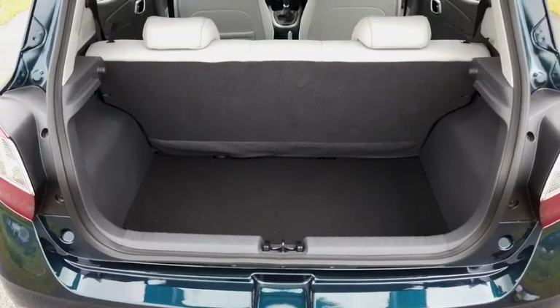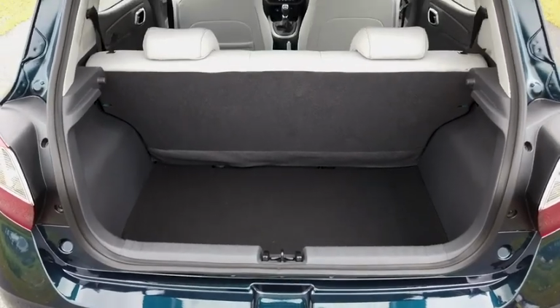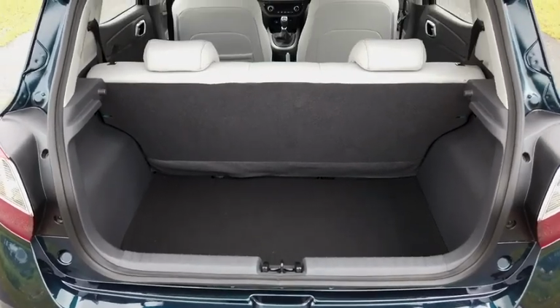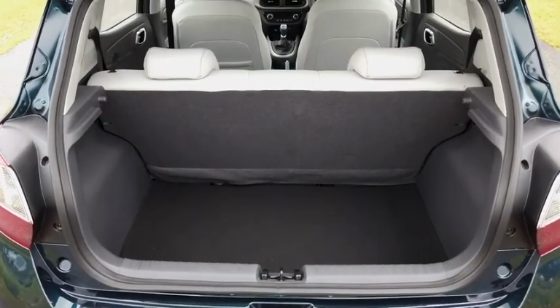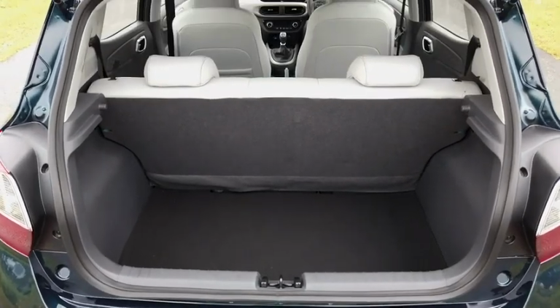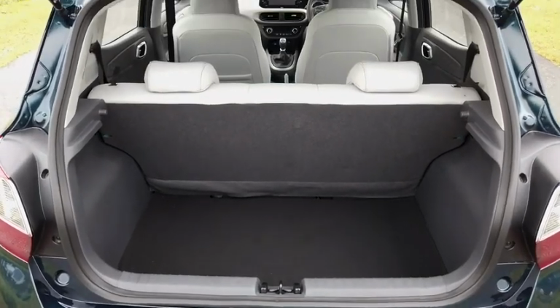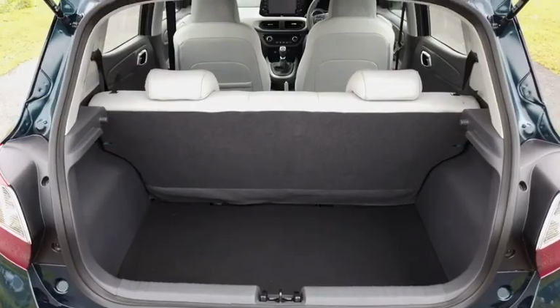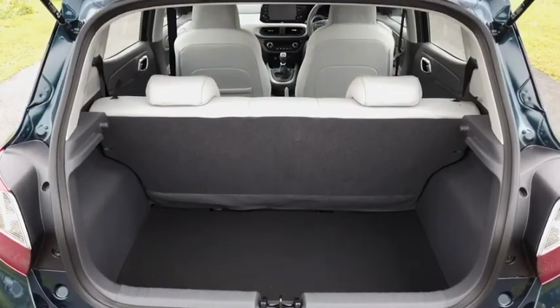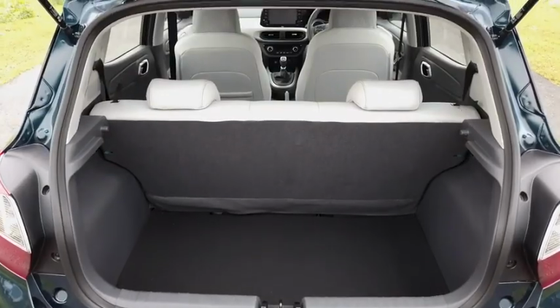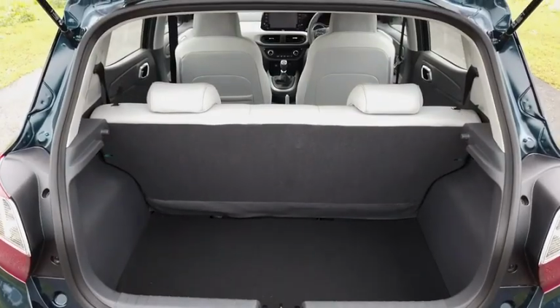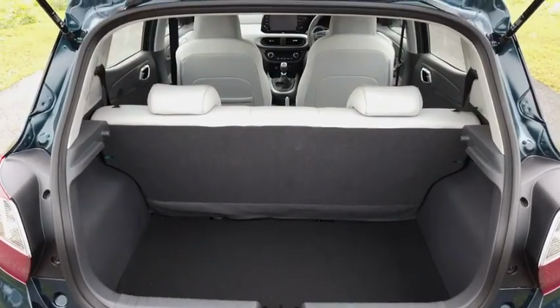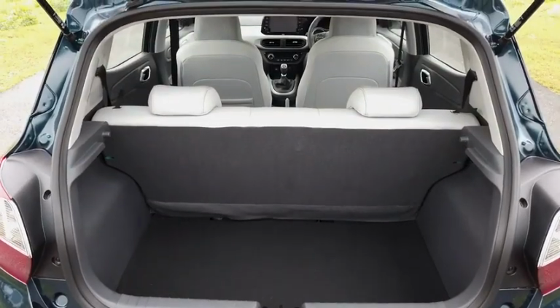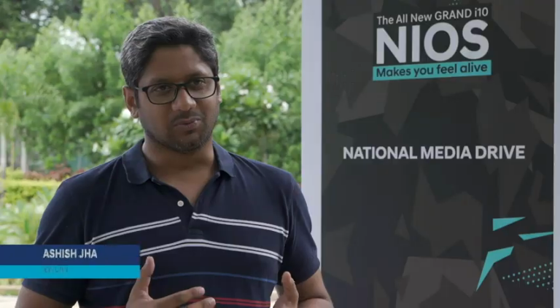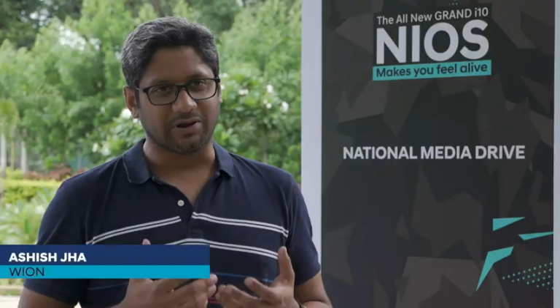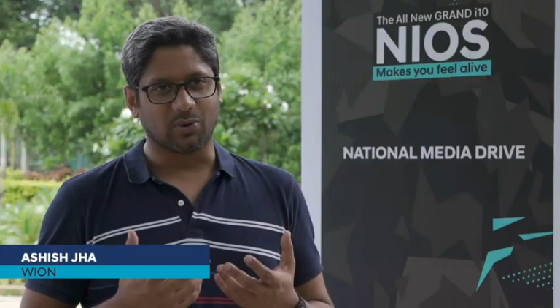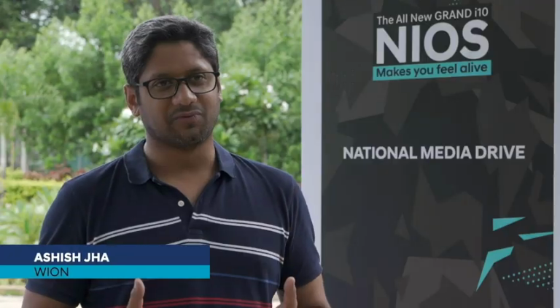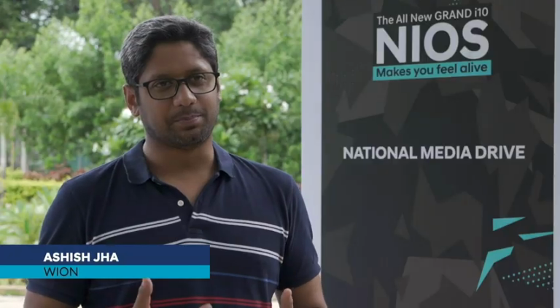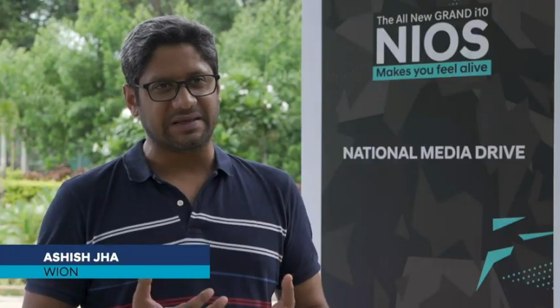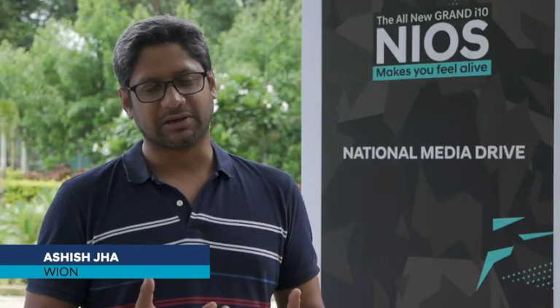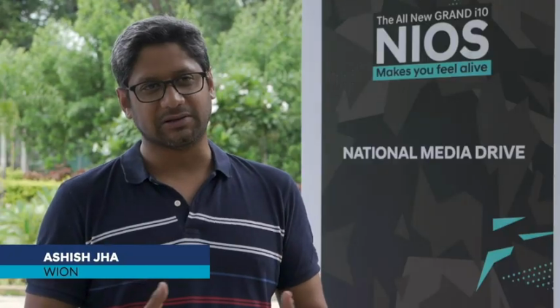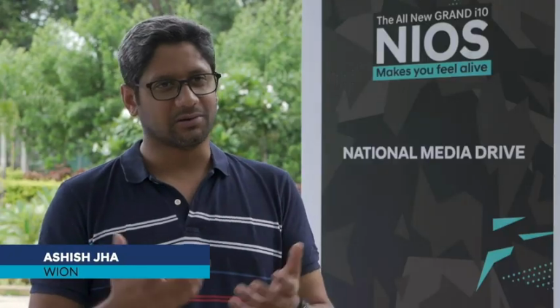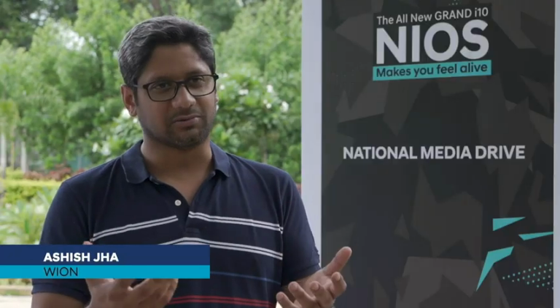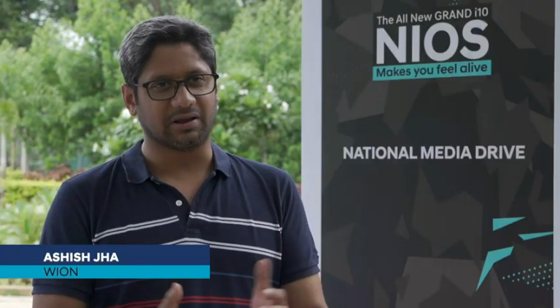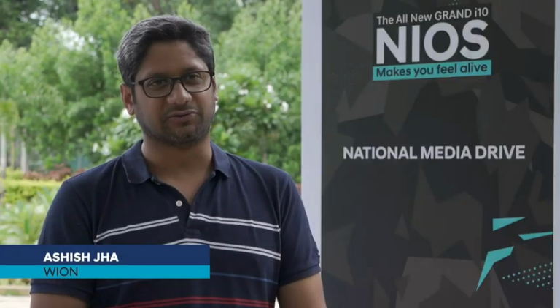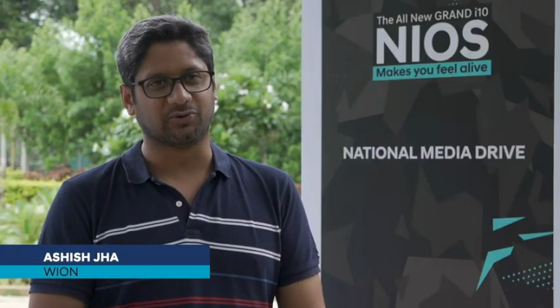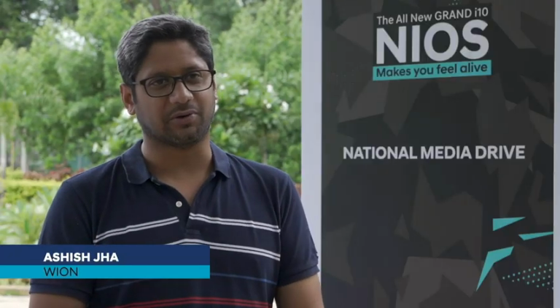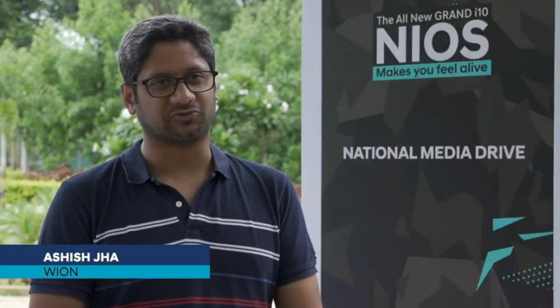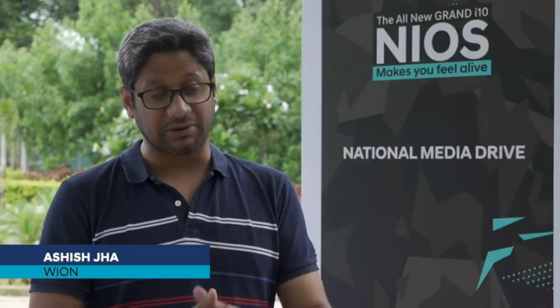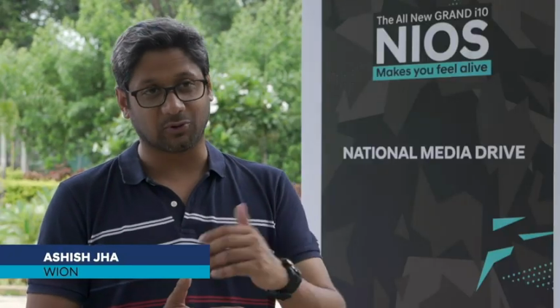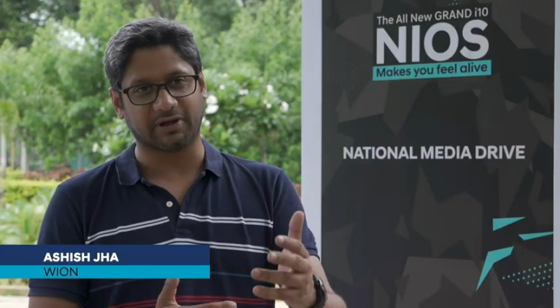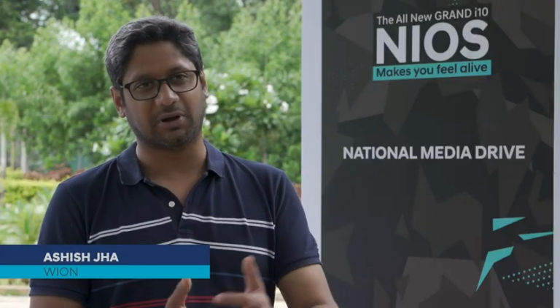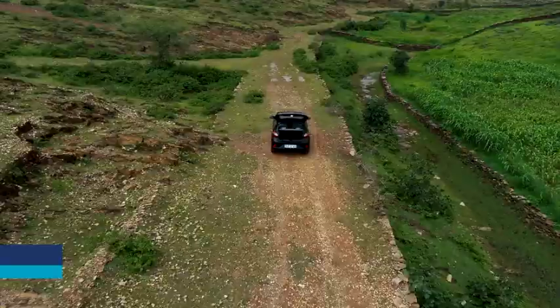Interiors is where you spend the most amount of time when you drive. When you have a pleasing interior, it enhances your driving experience all that much.